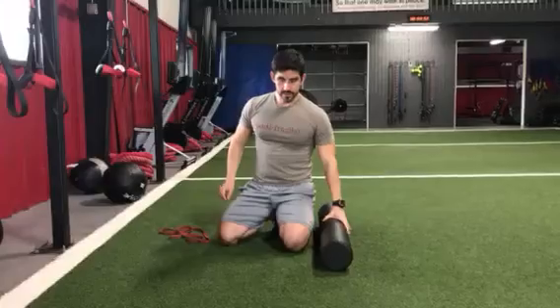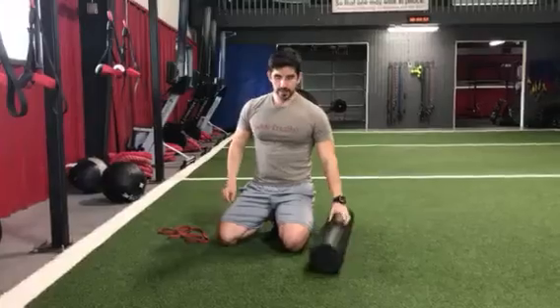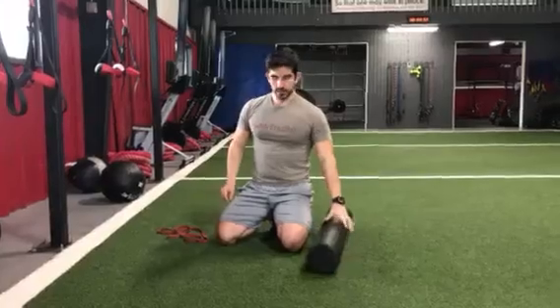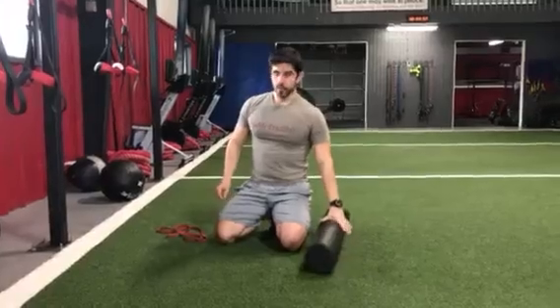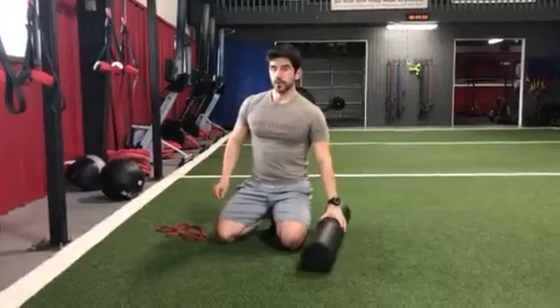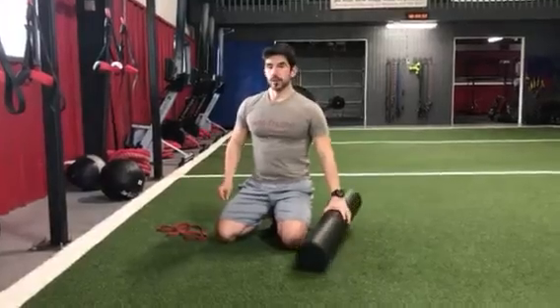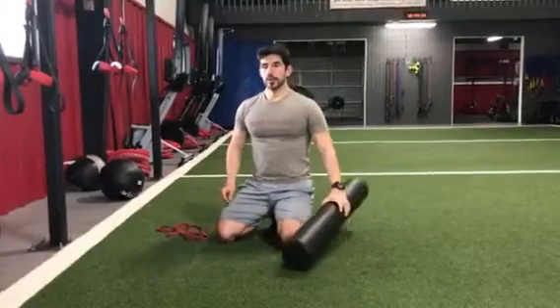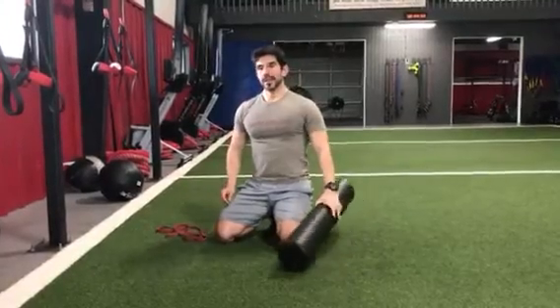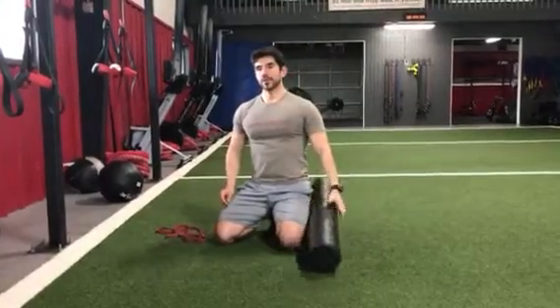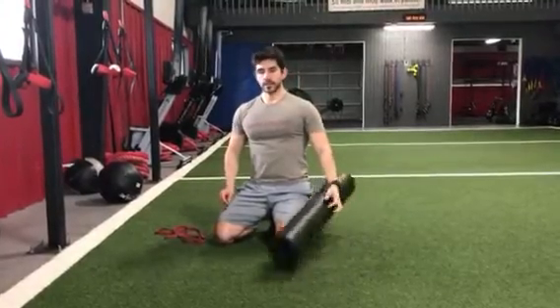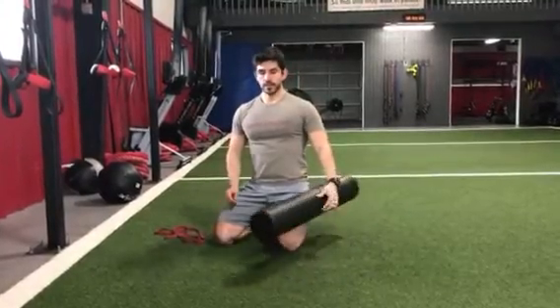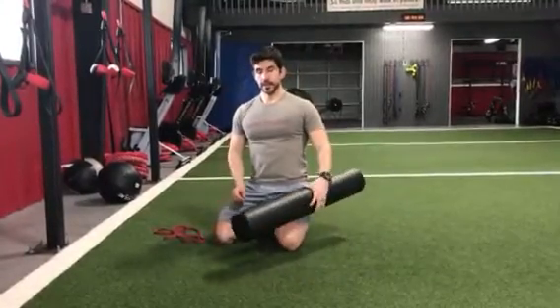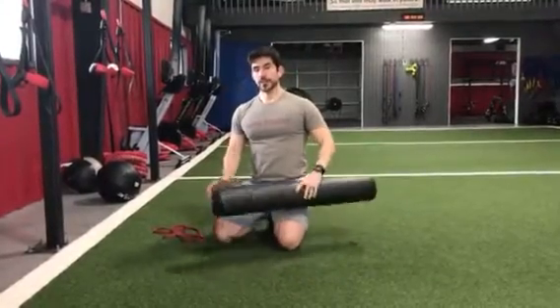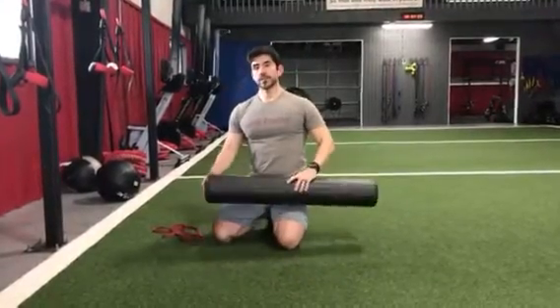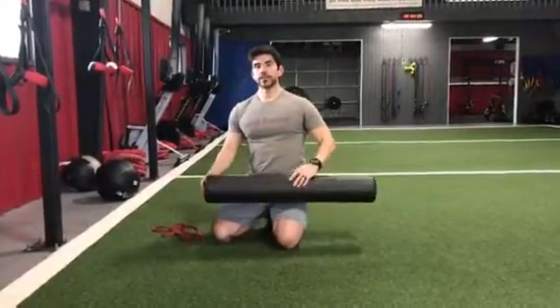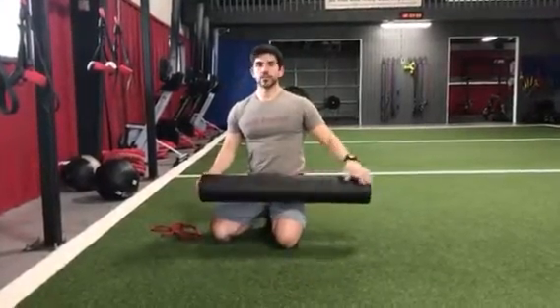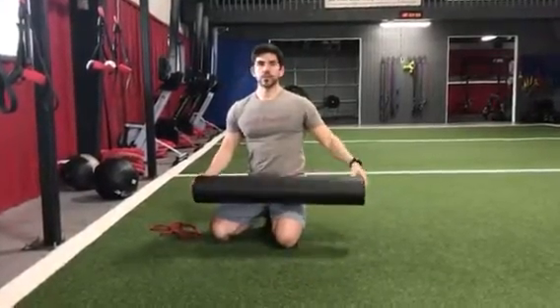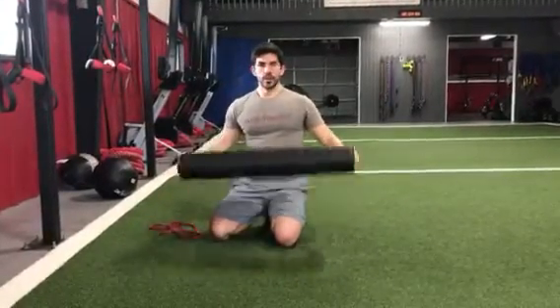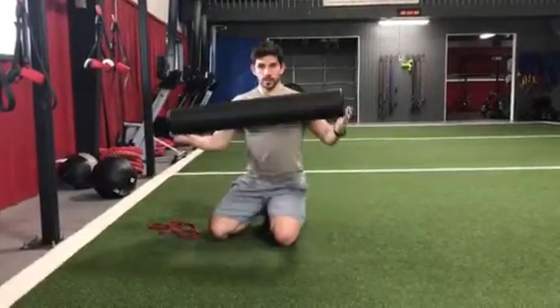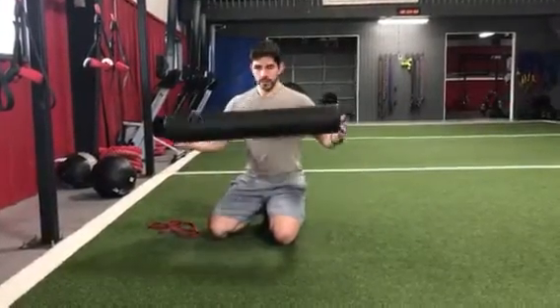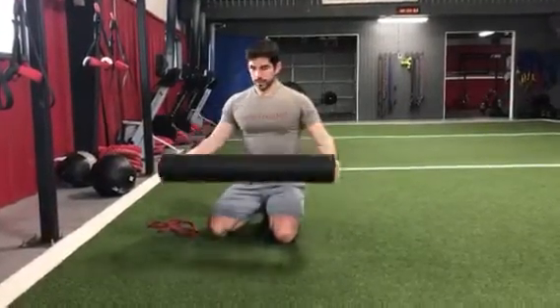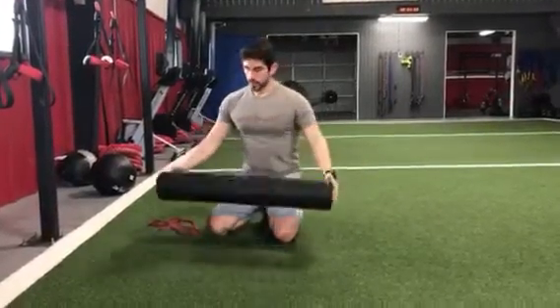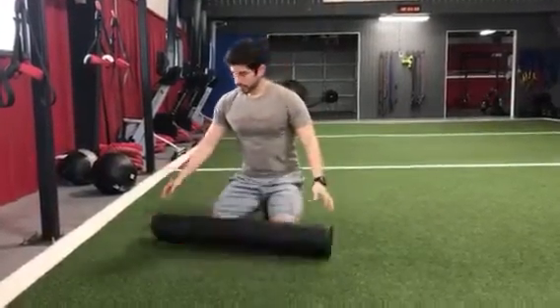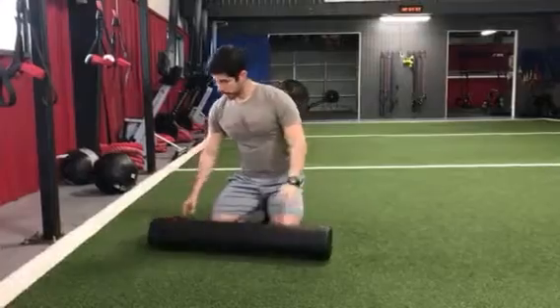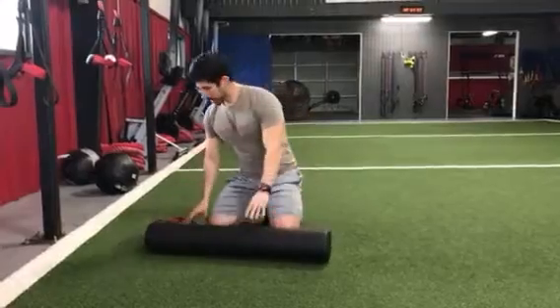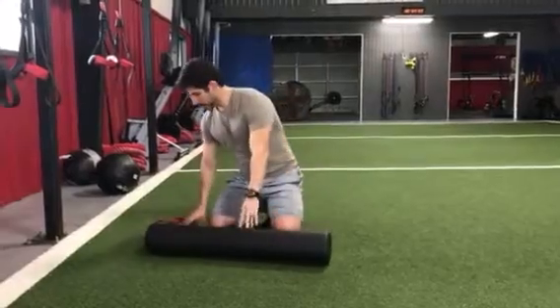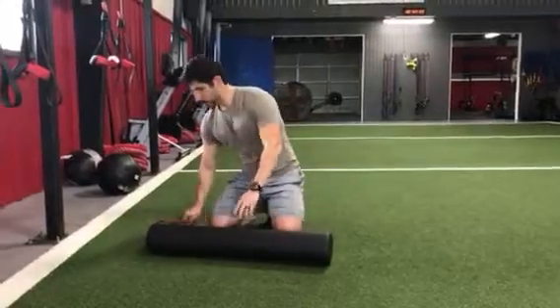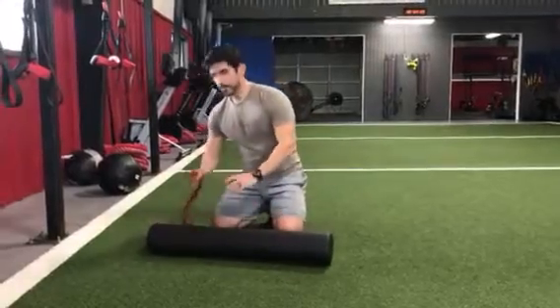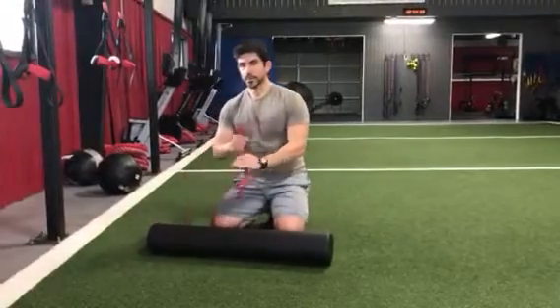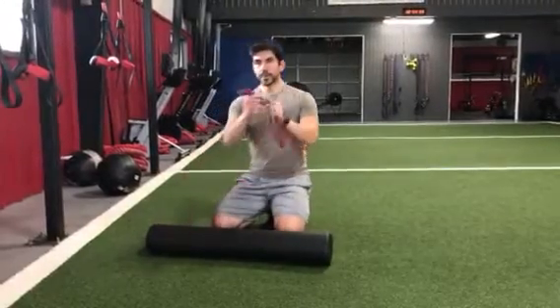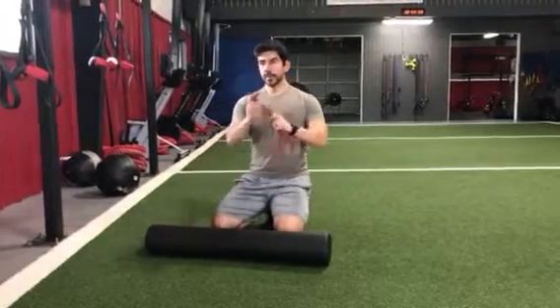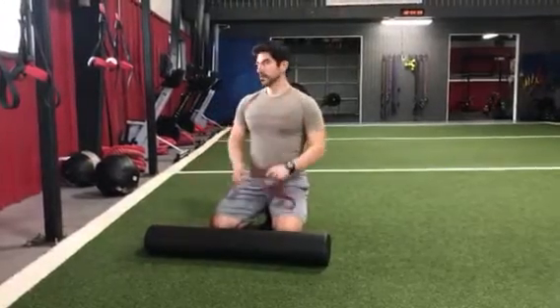This is going to be a foam roller lat stretch — an advanced variation. We're going to need two tools: a foam roller and a band.